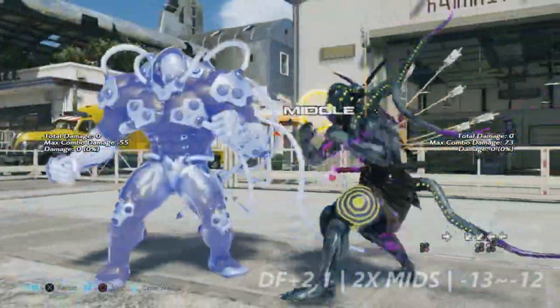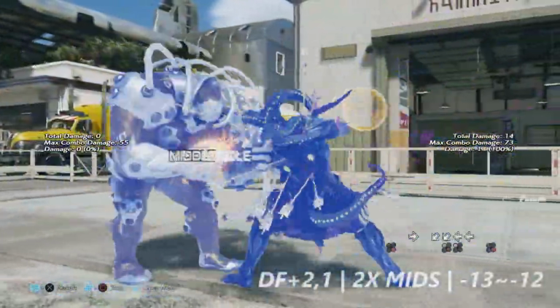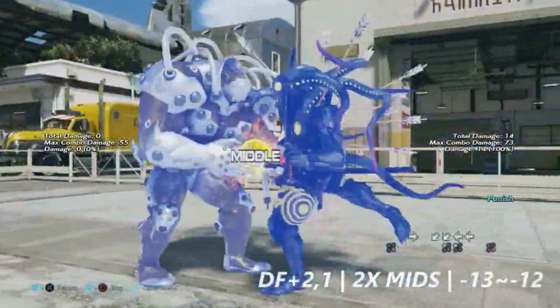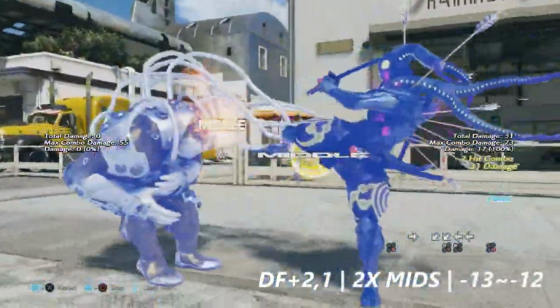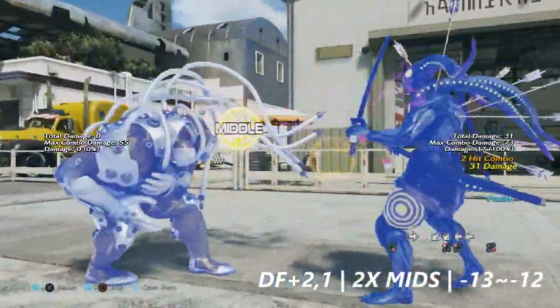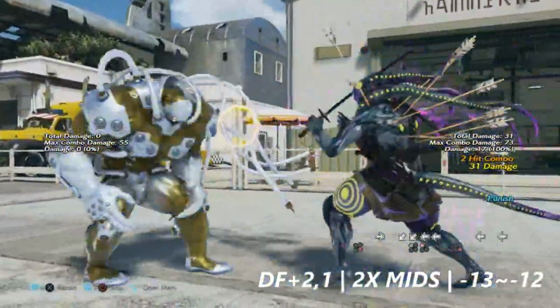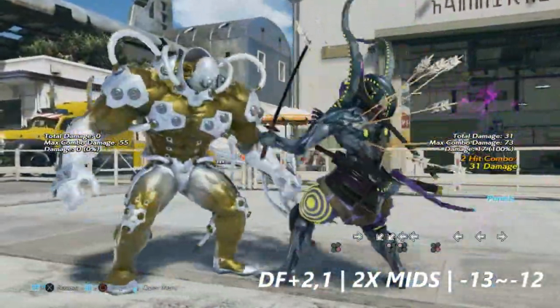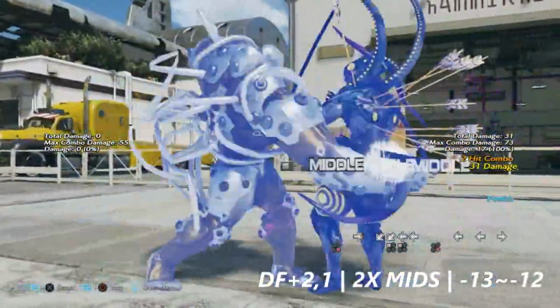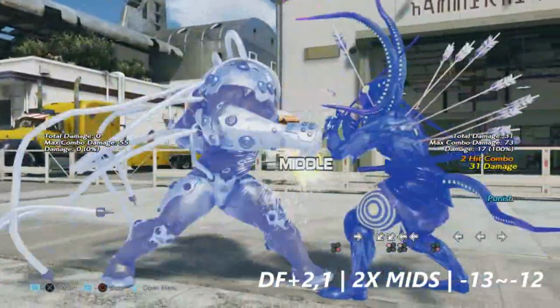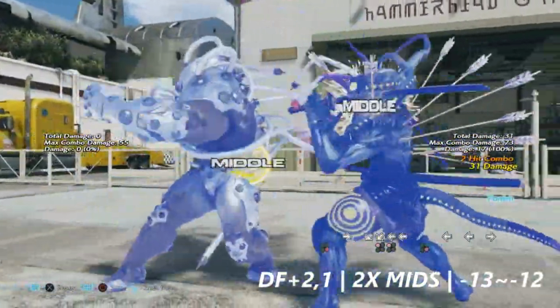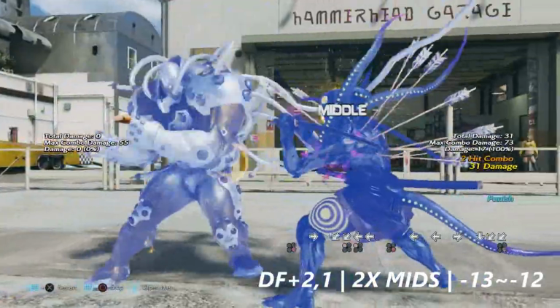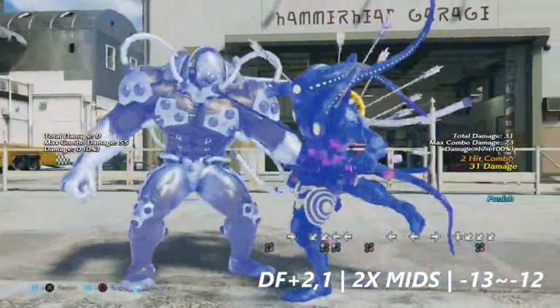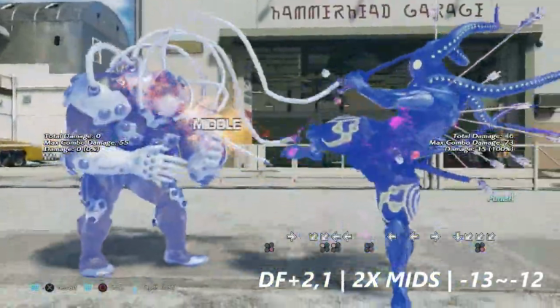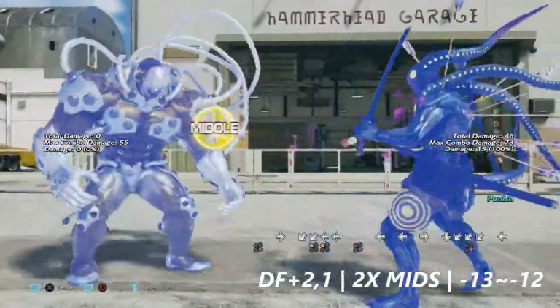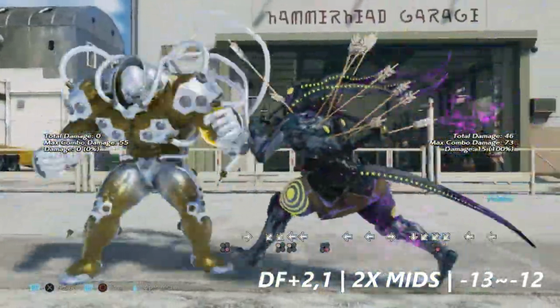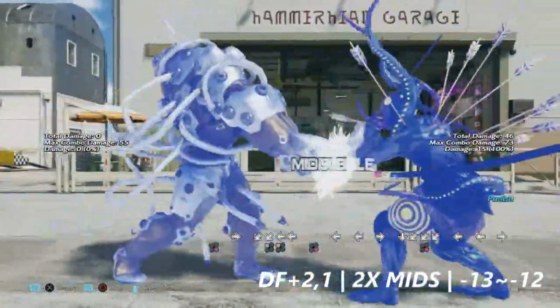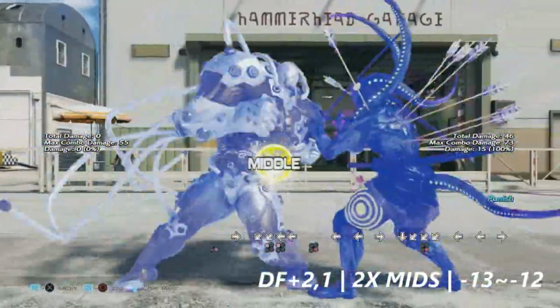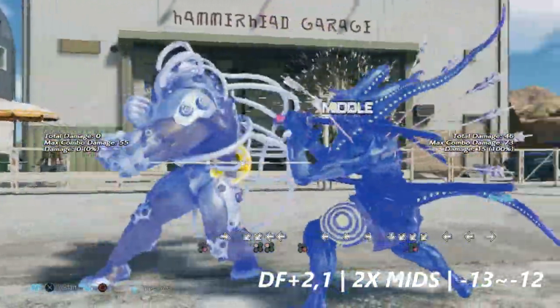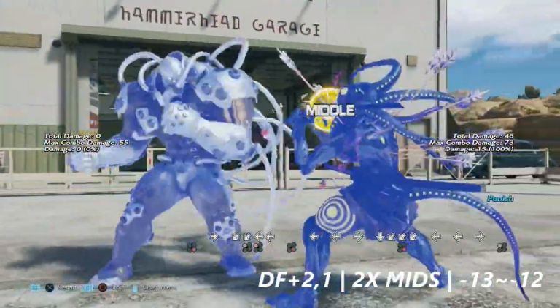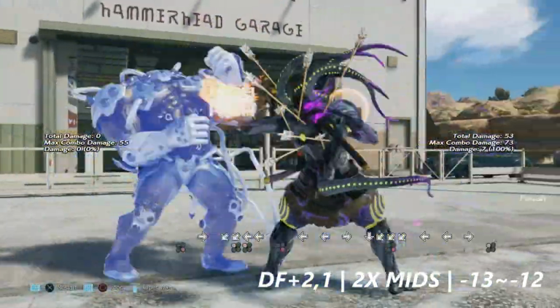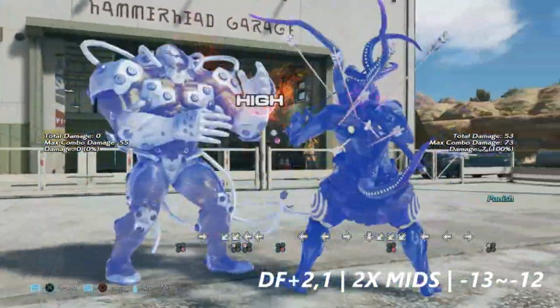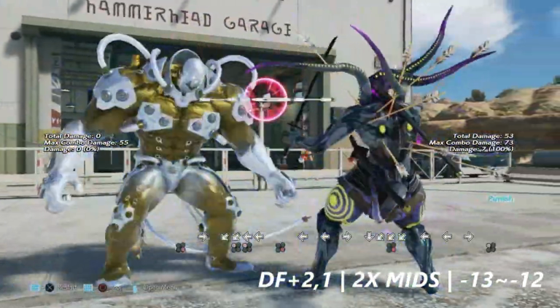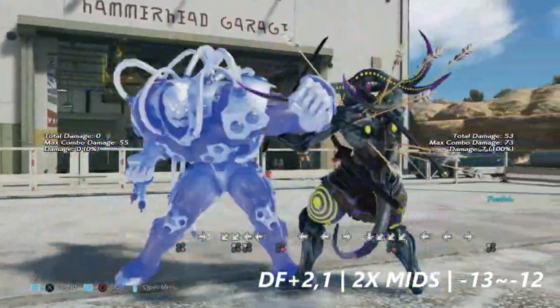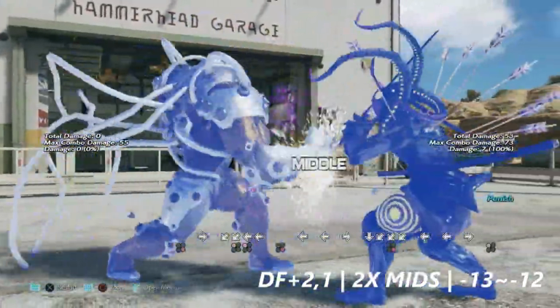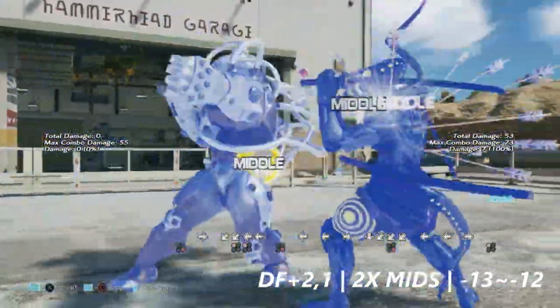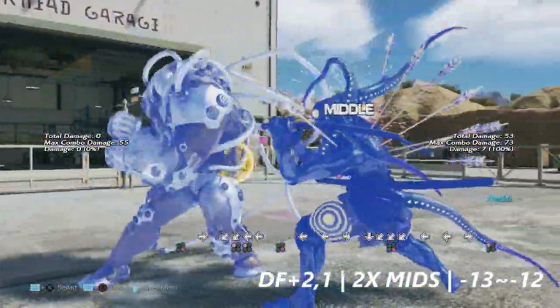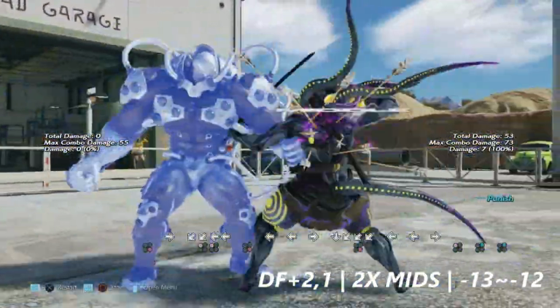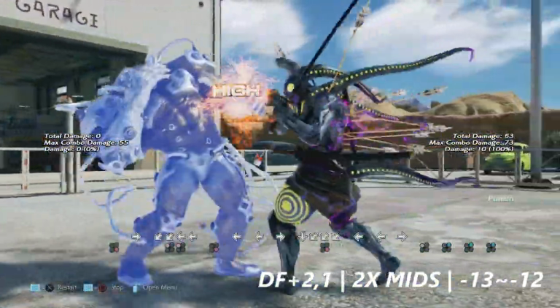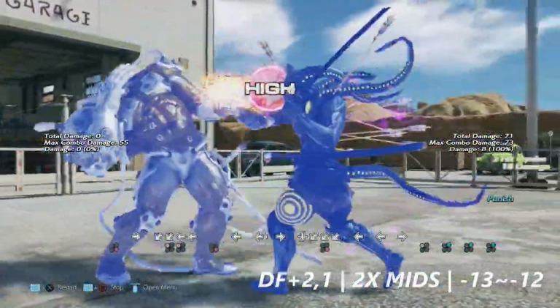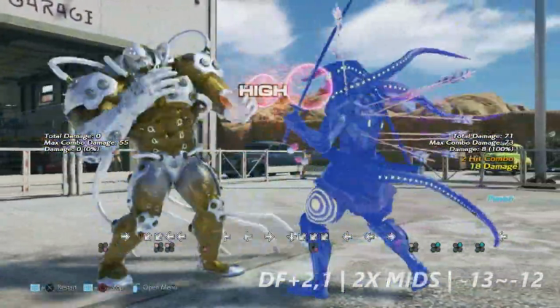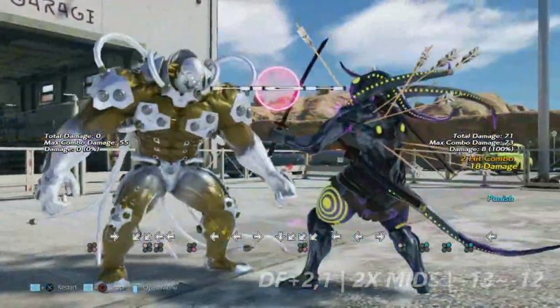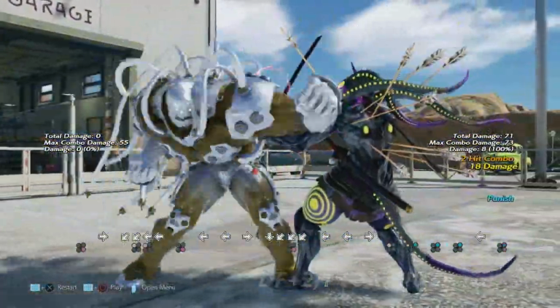Down 4+2 into 1 is a 2-hit pair of mids. It's negative 13 to negative 12 on block.